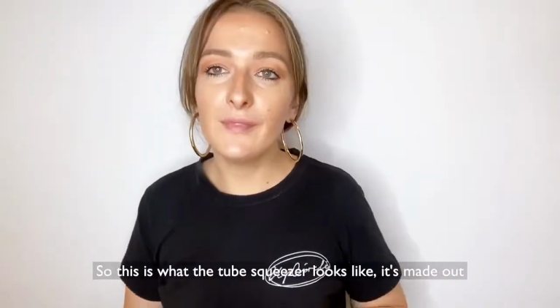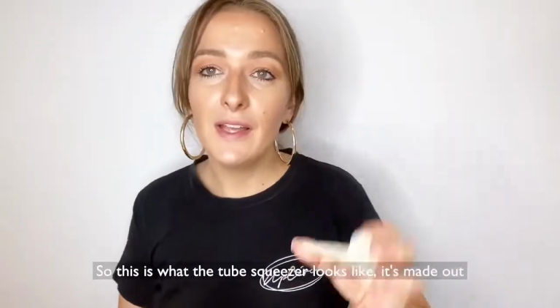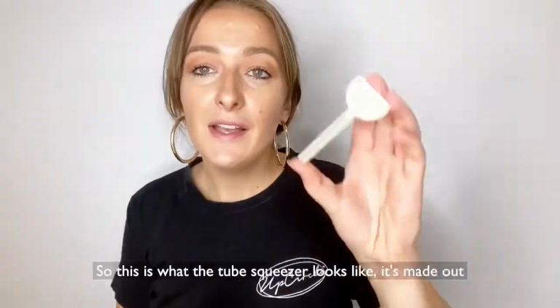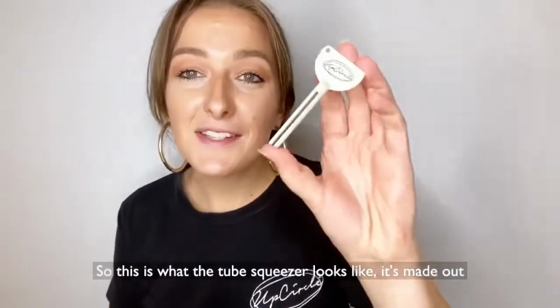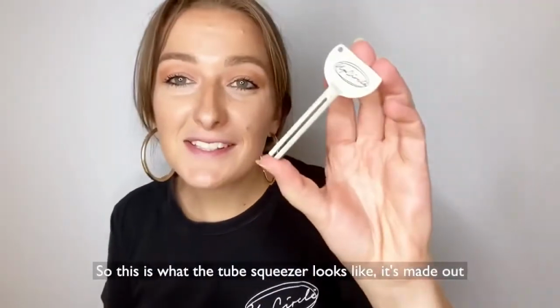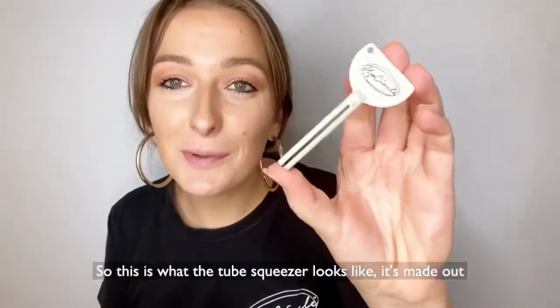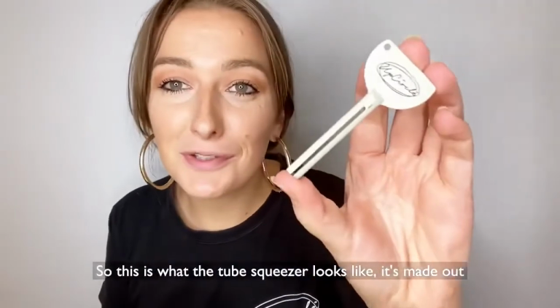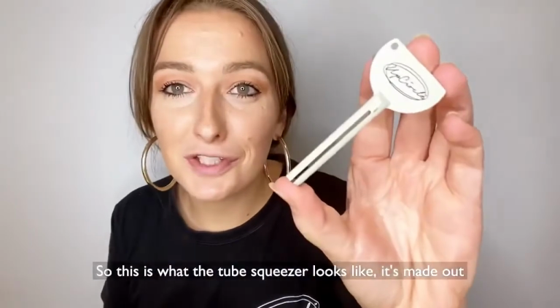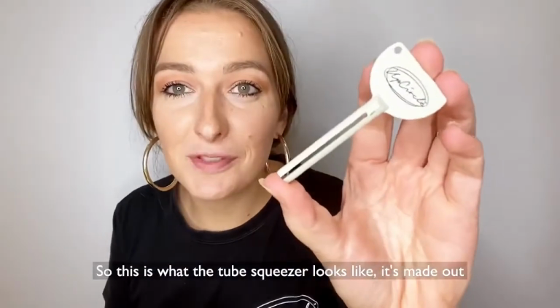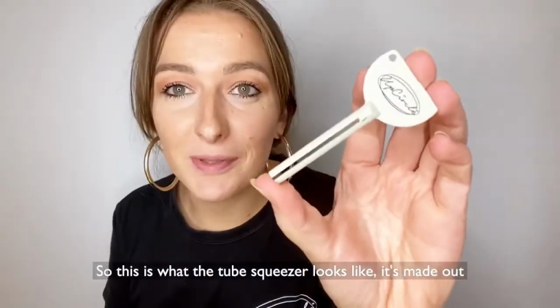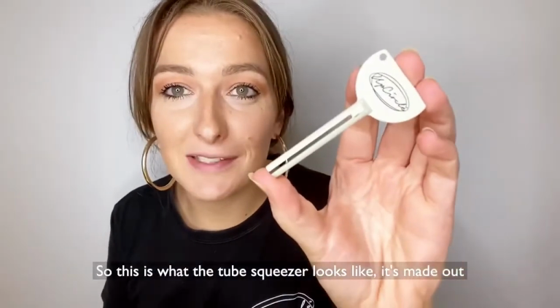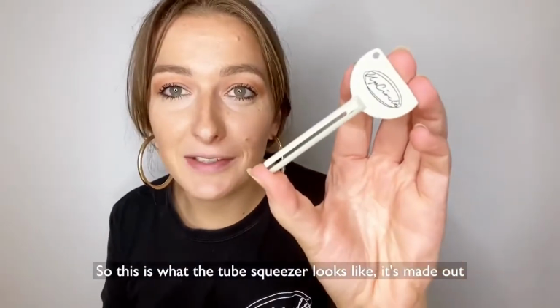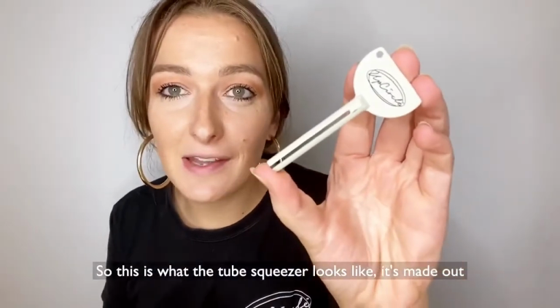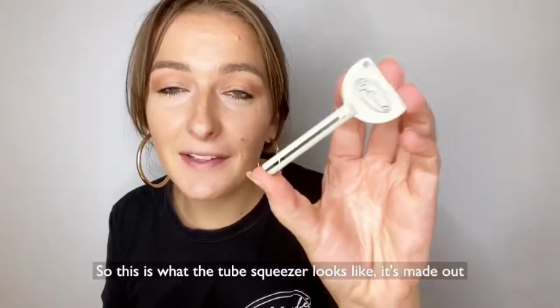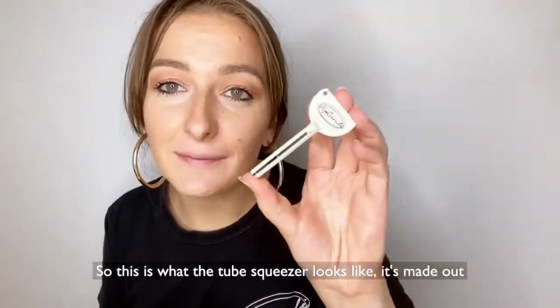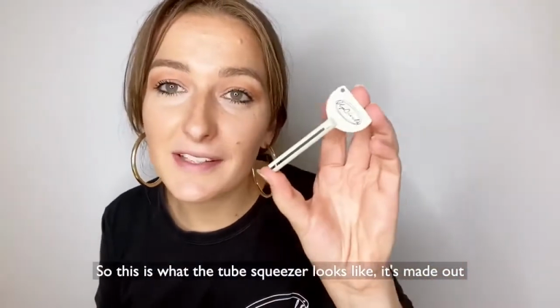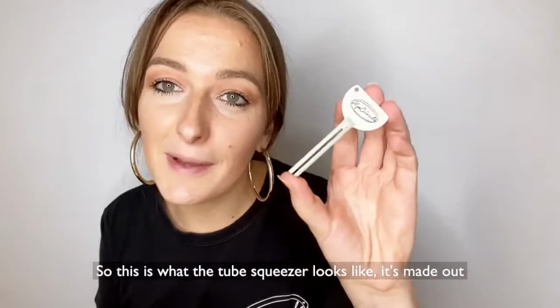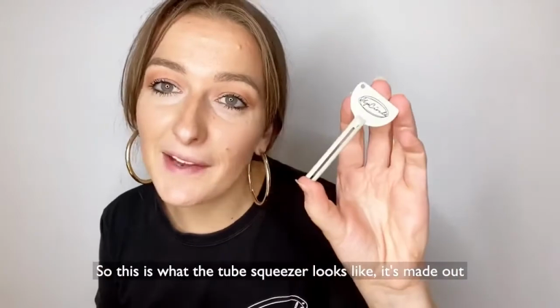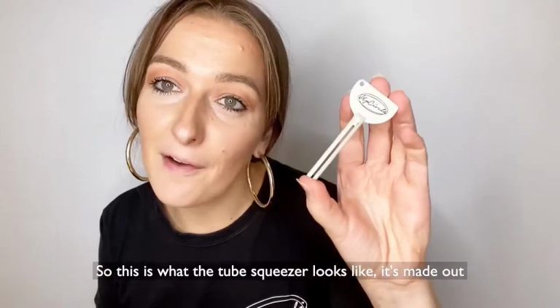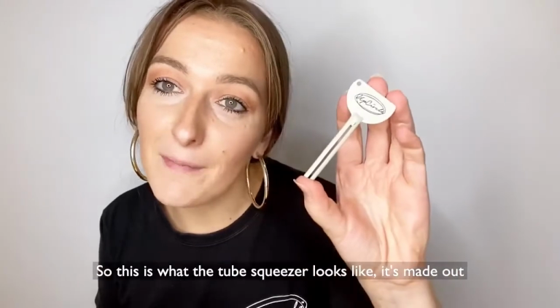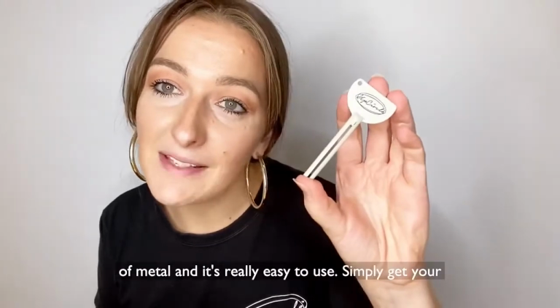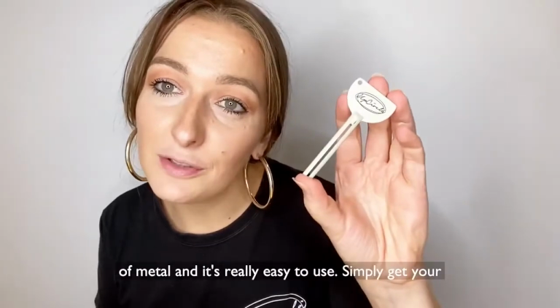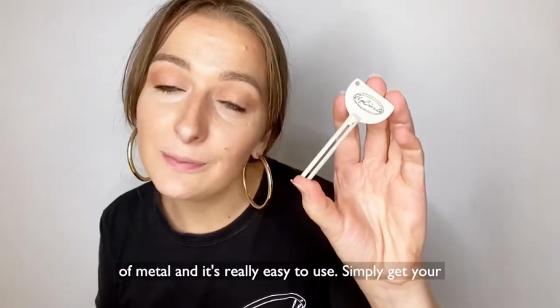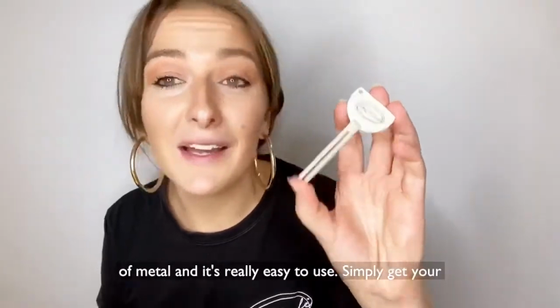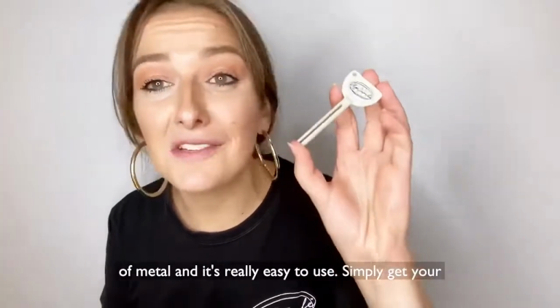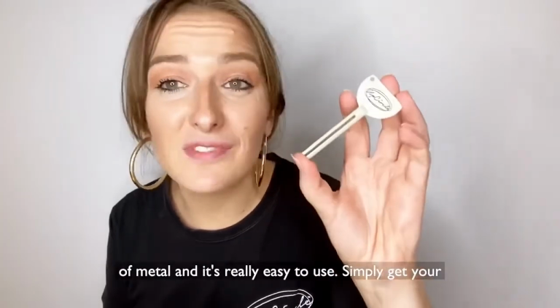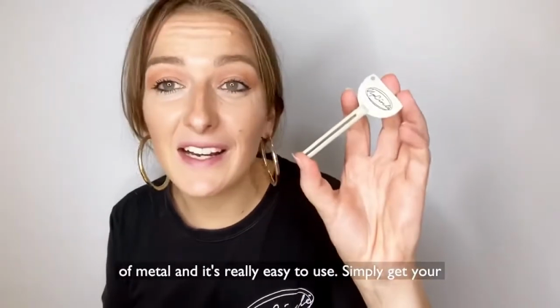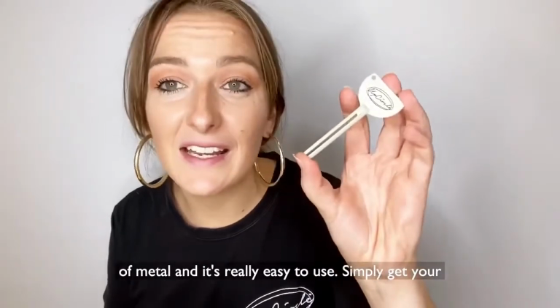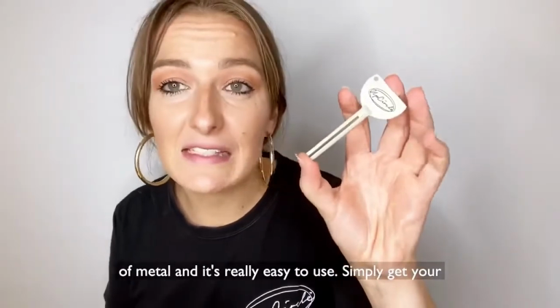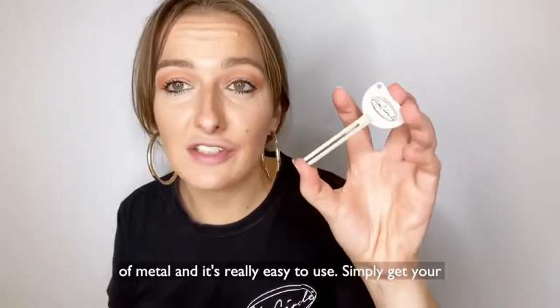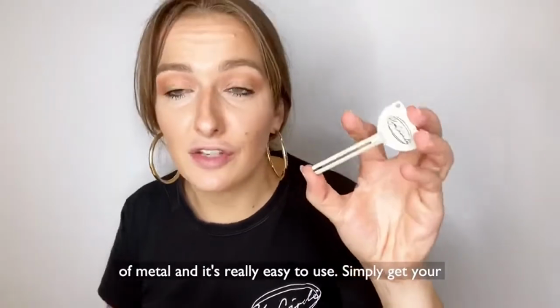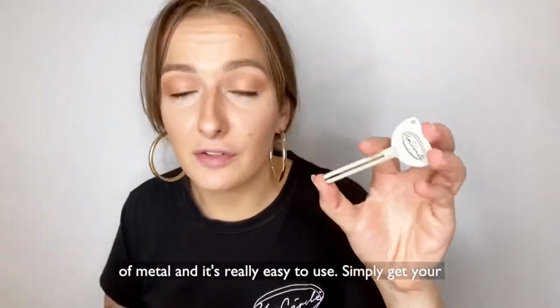So this is what the tube squeezer looks like. It's made out of metal and it's really easy to use.